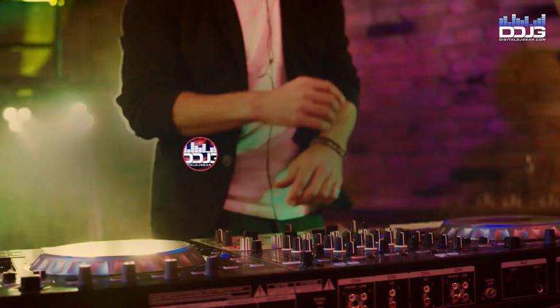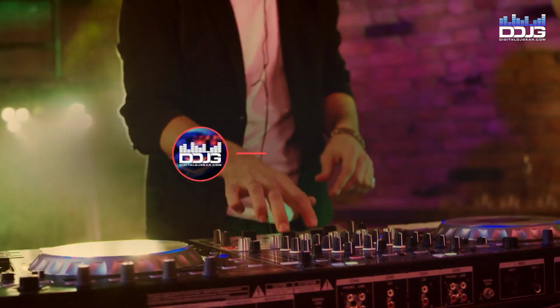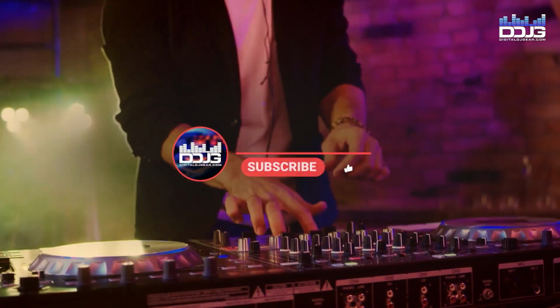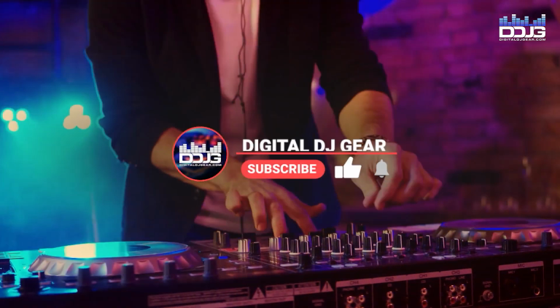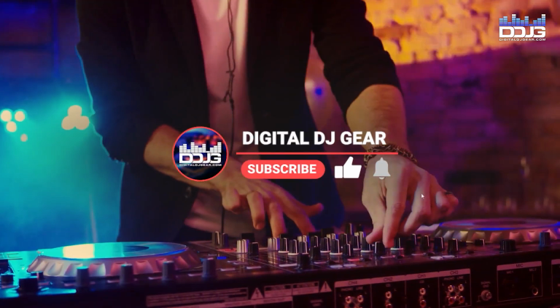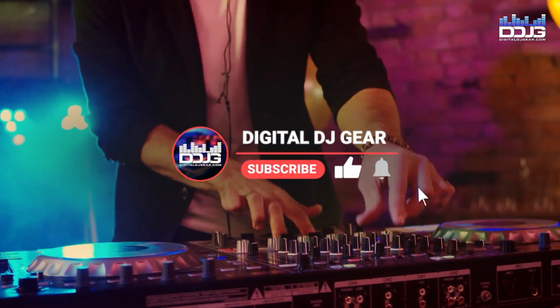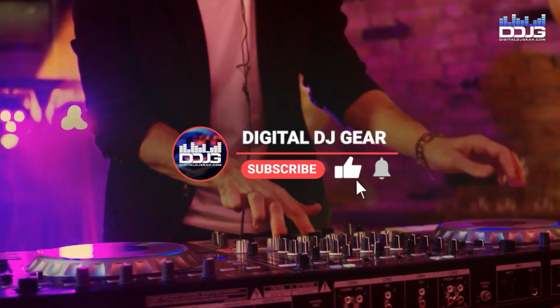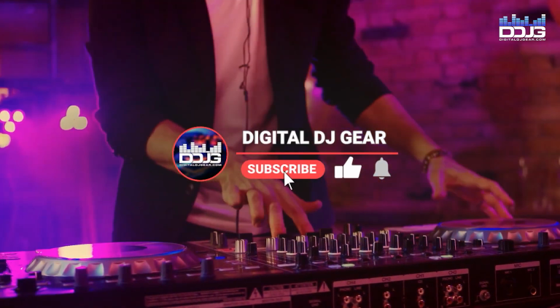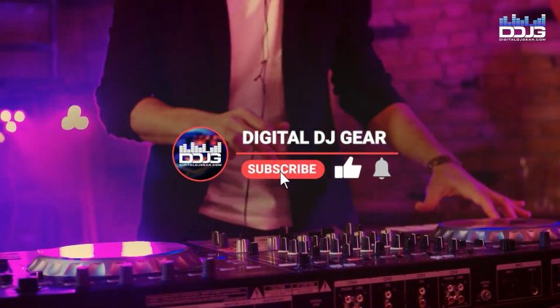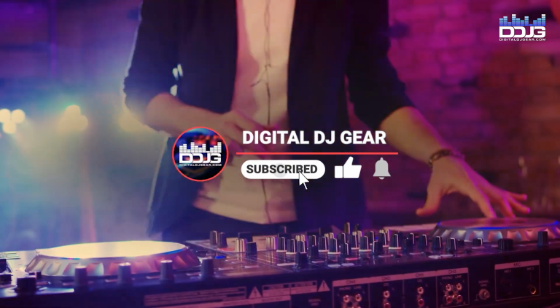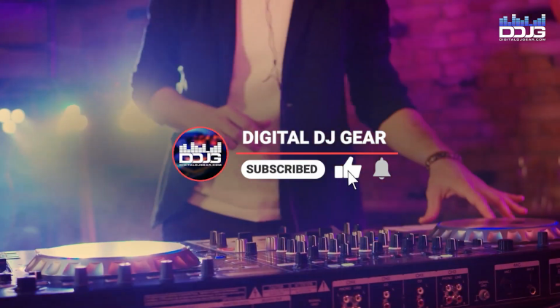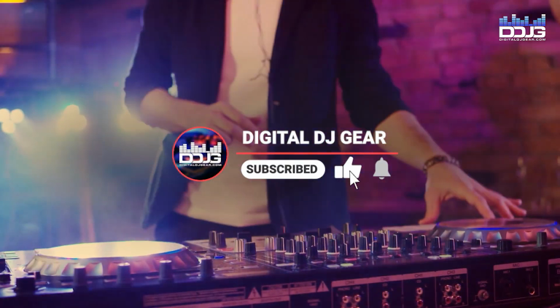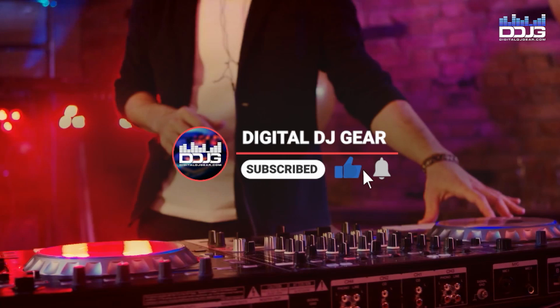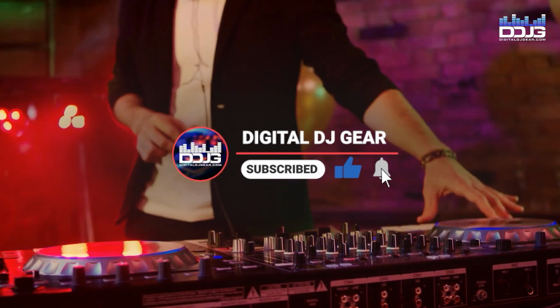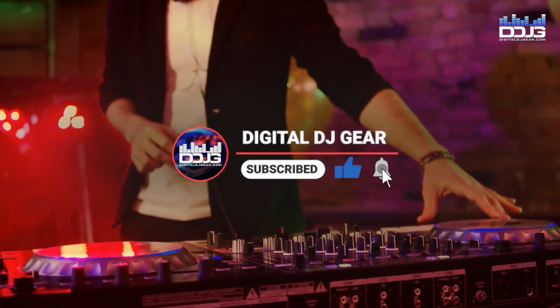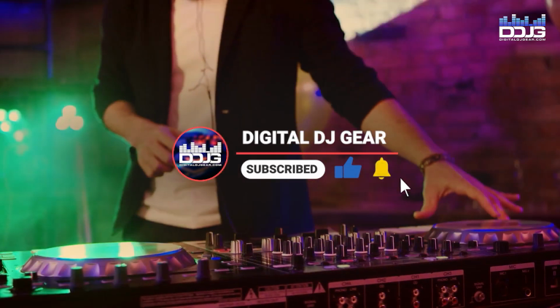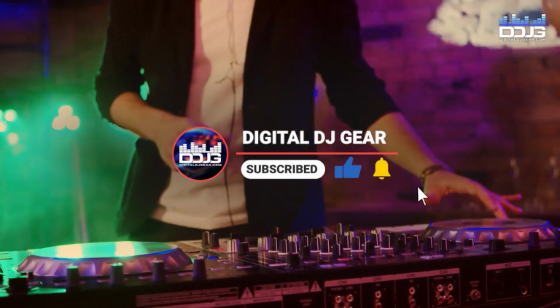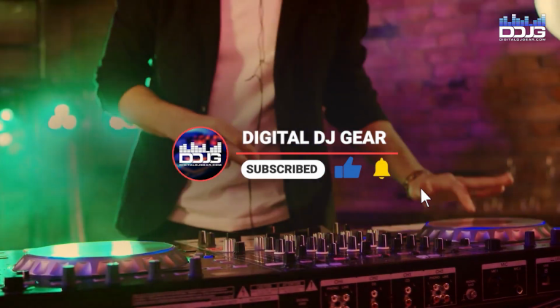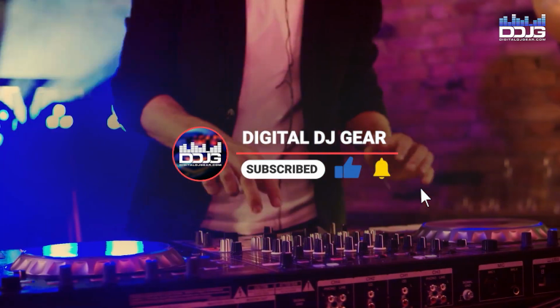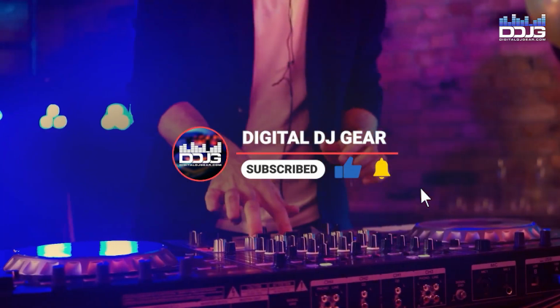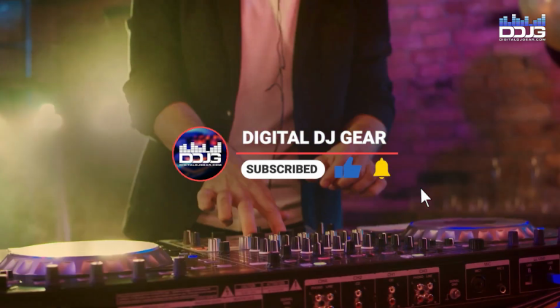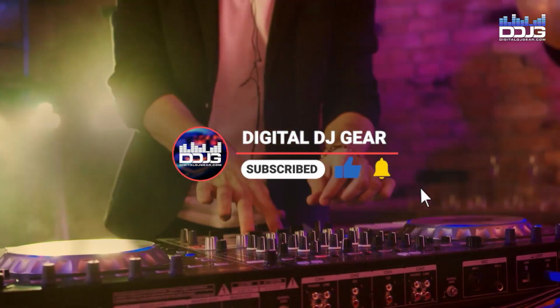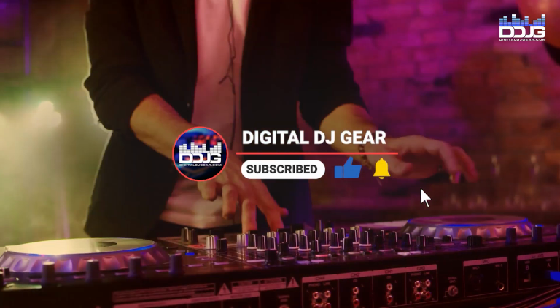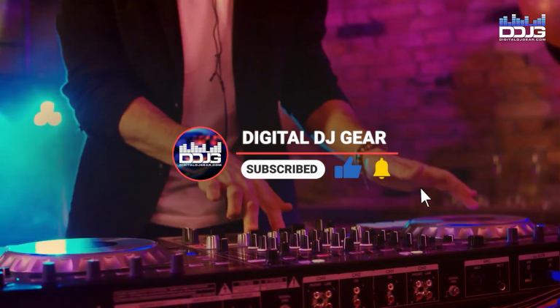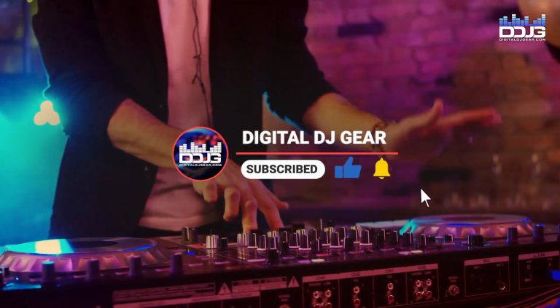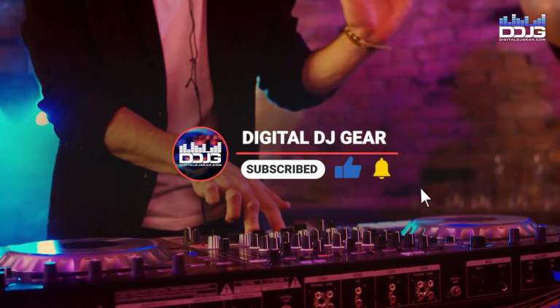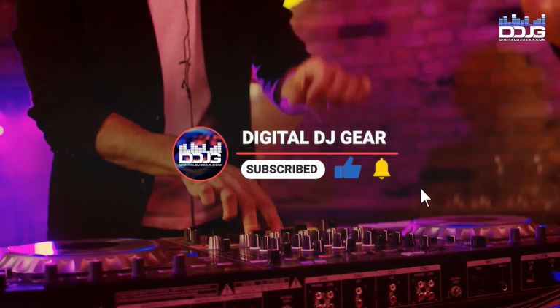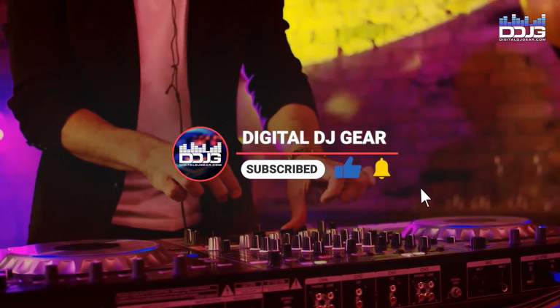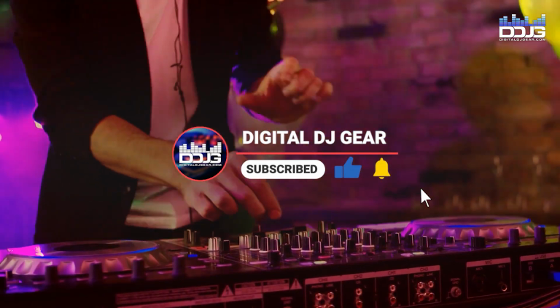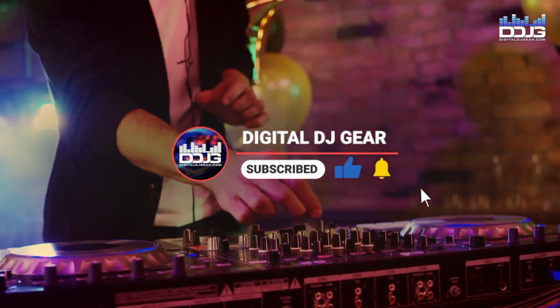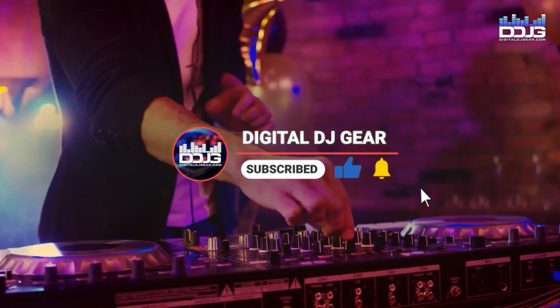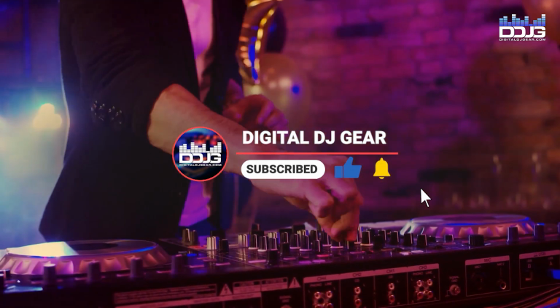Before we jump in, please like this video, subscribe to the YouTube channel, and turn on notifications for more videos from Digital DJ Gear.